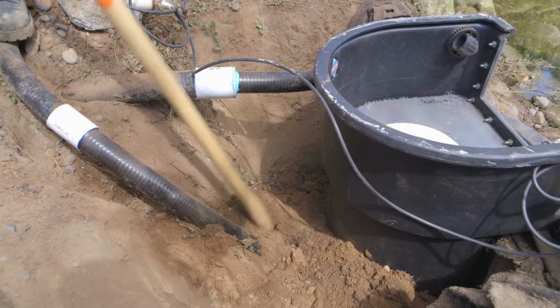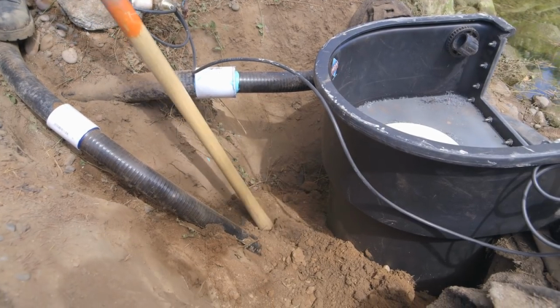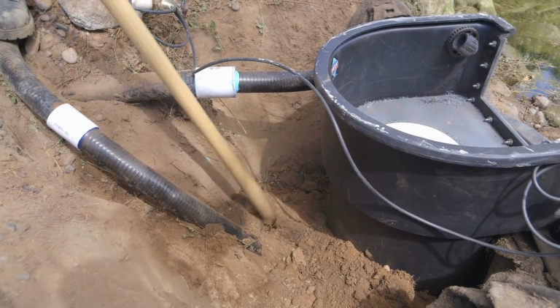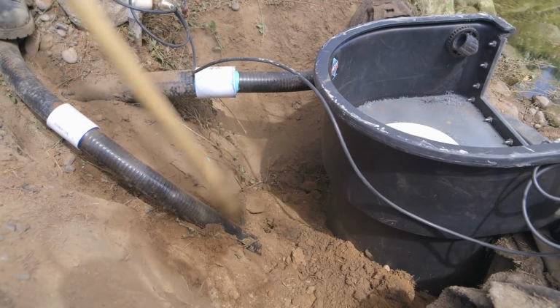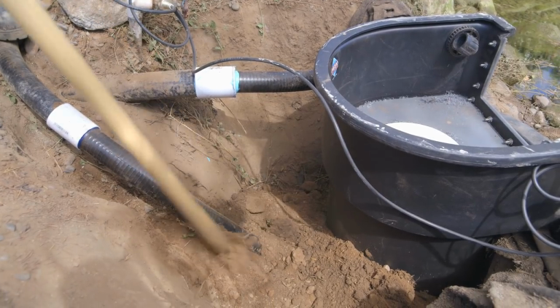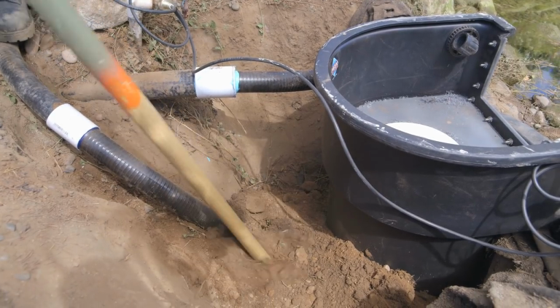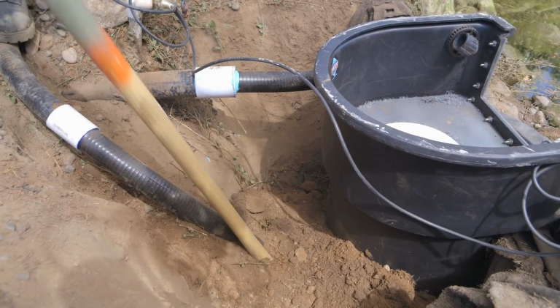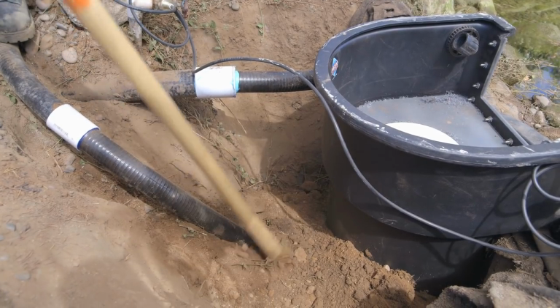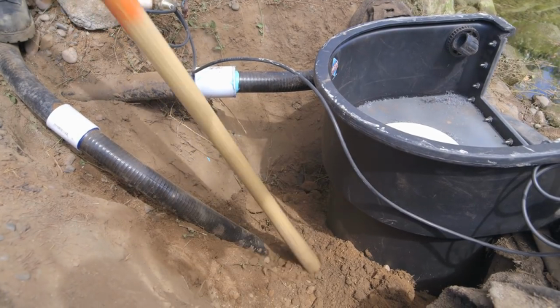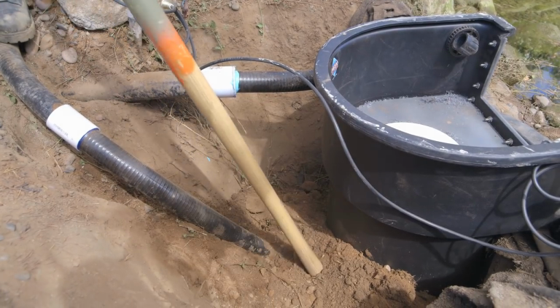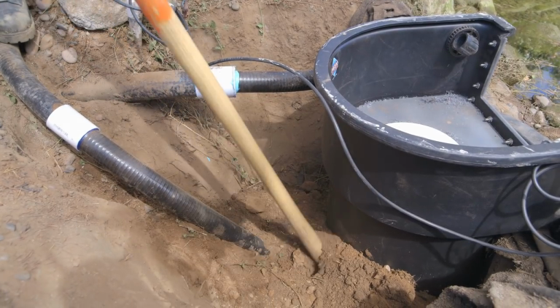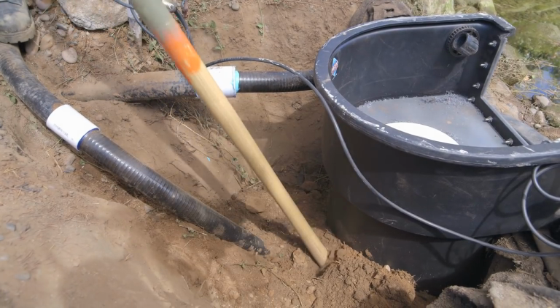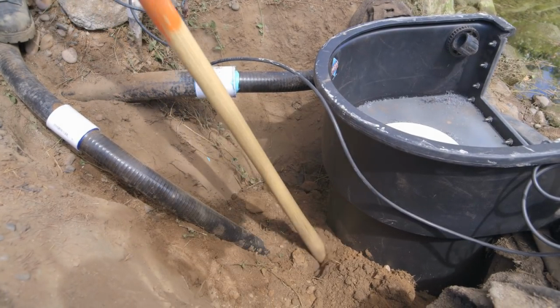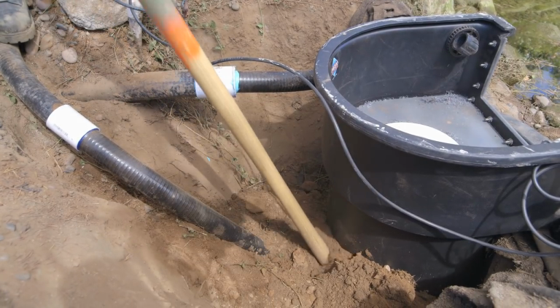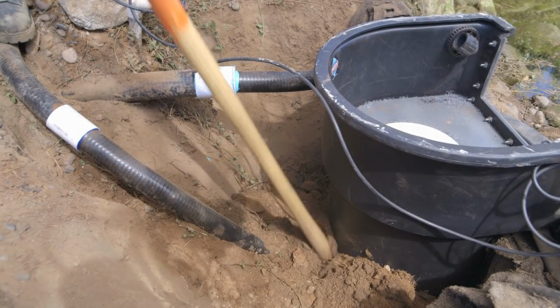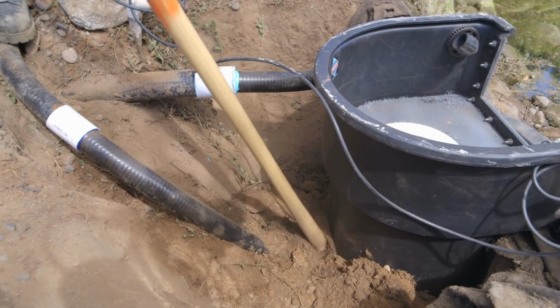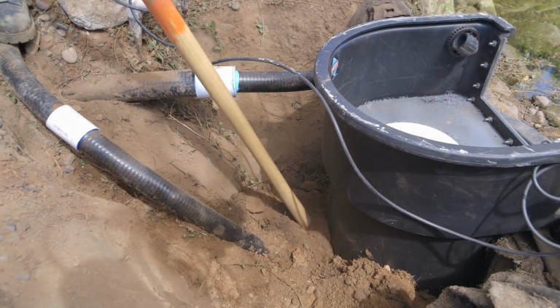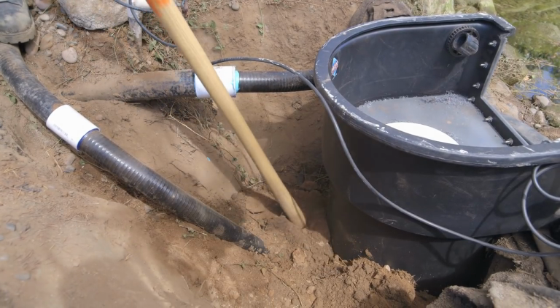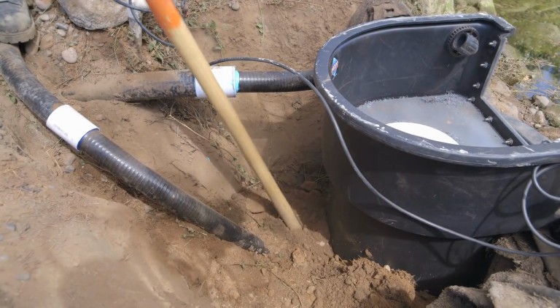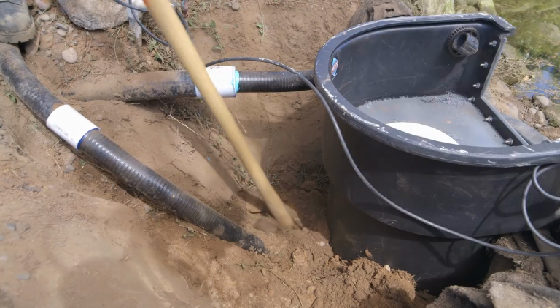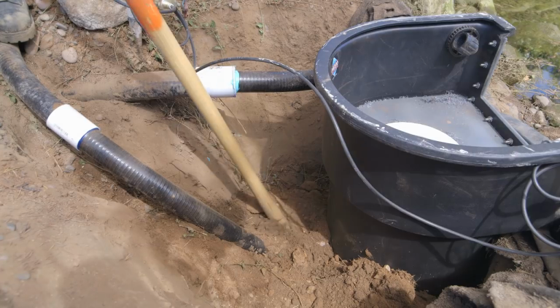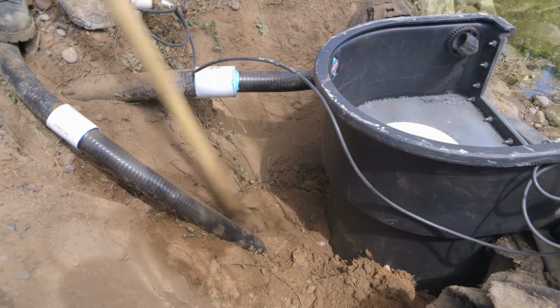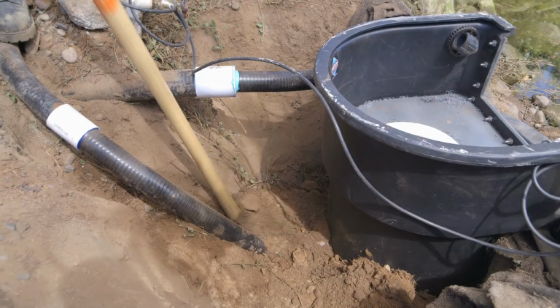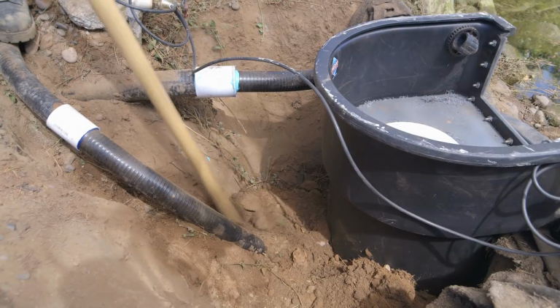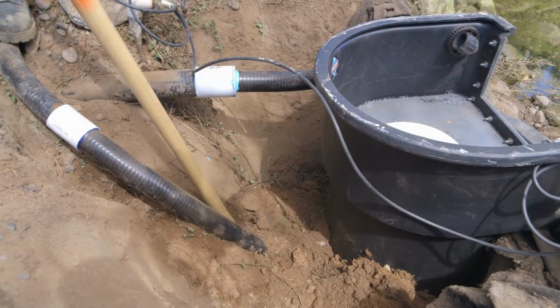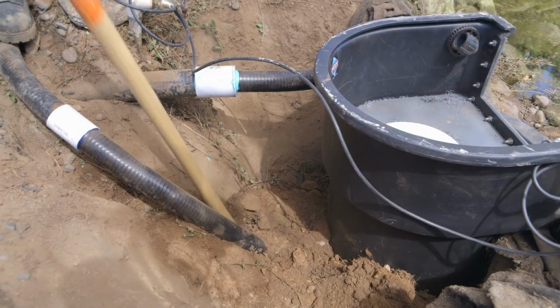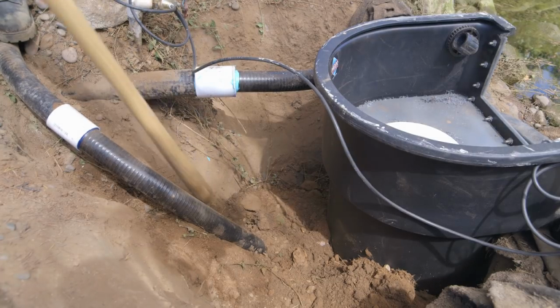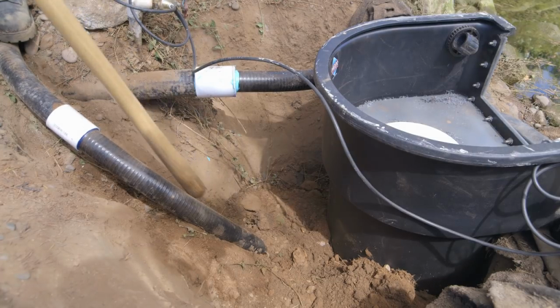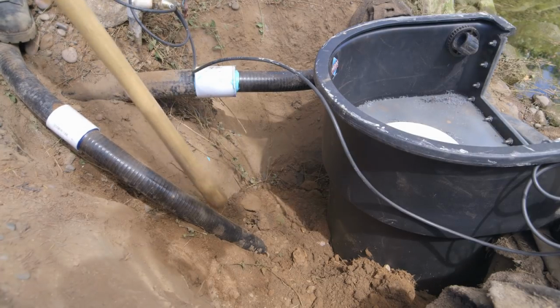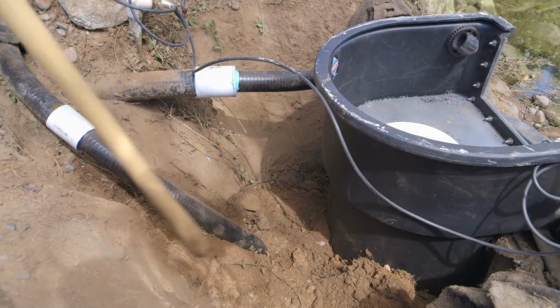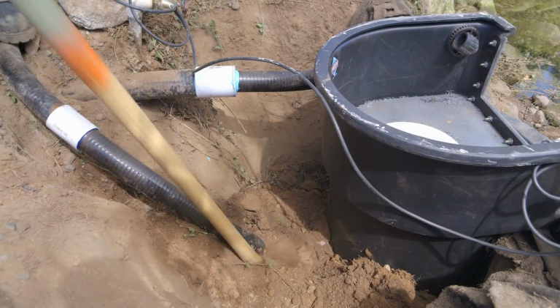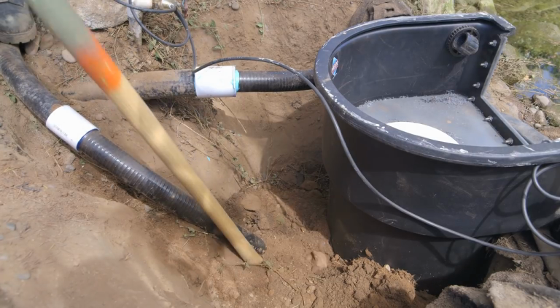You wanna make sure you compact around that fitting right there really well. Get some good compaction.